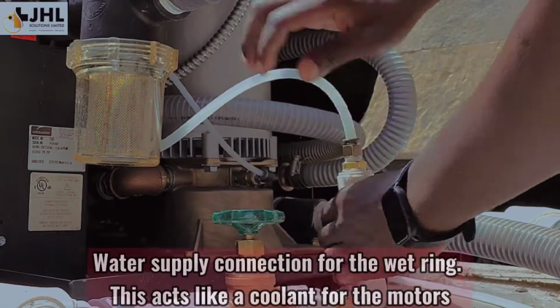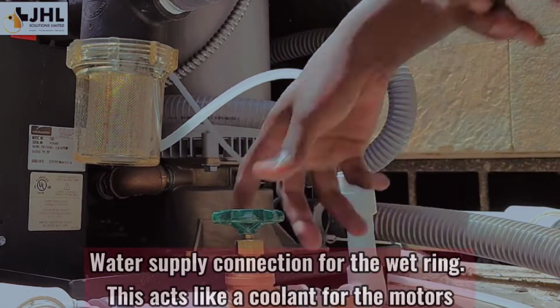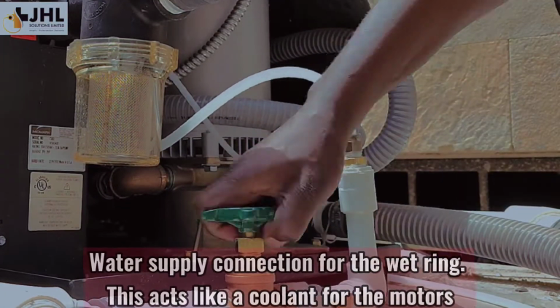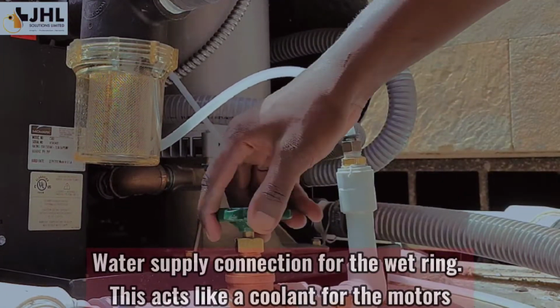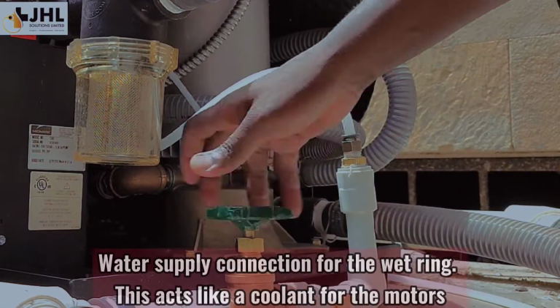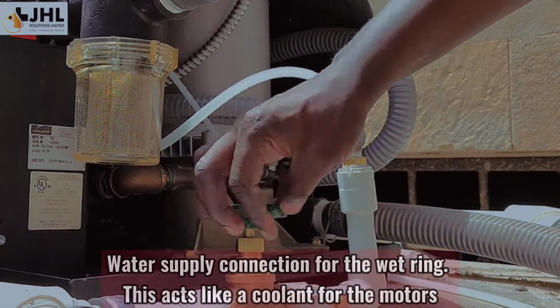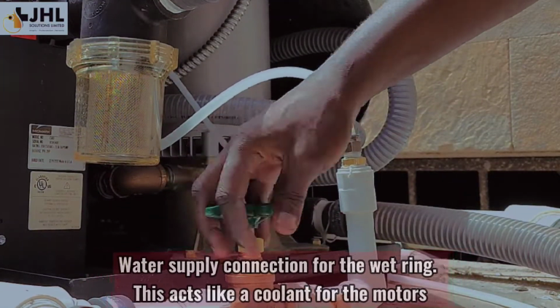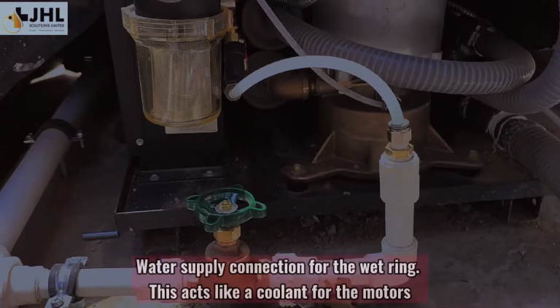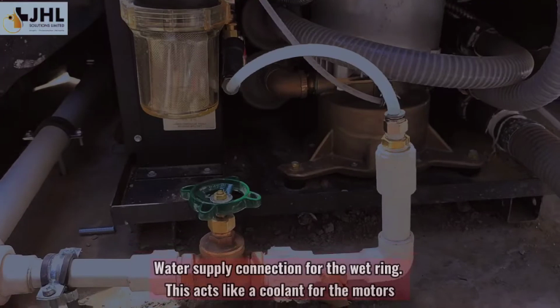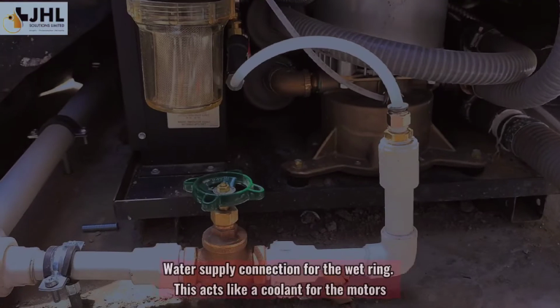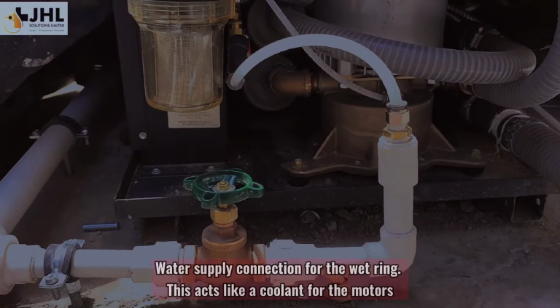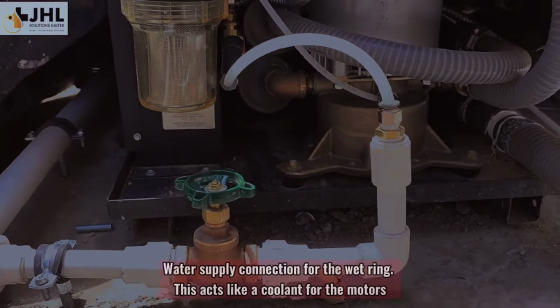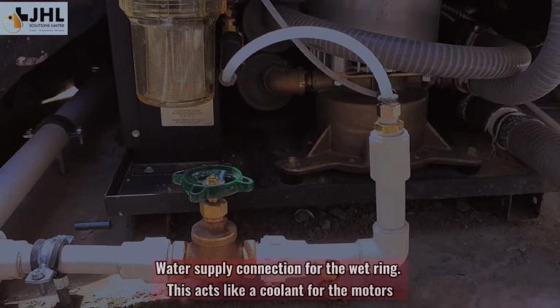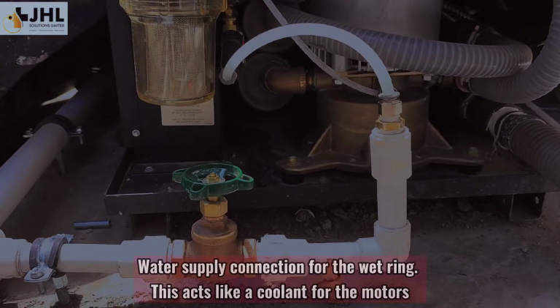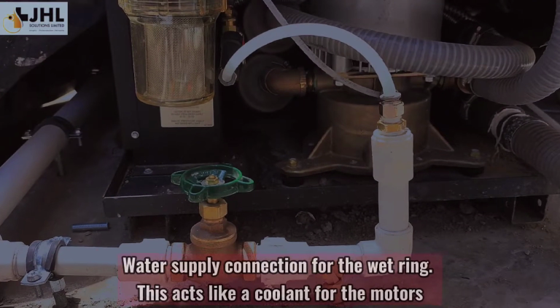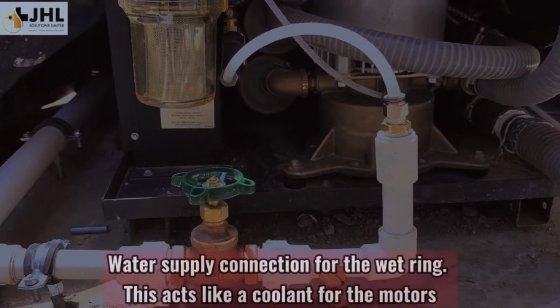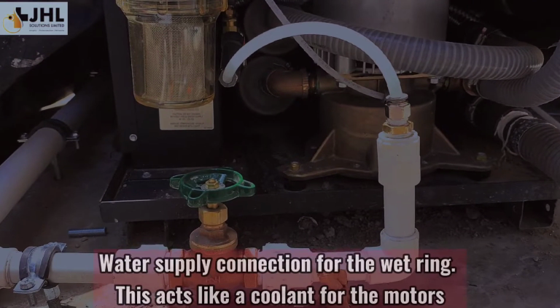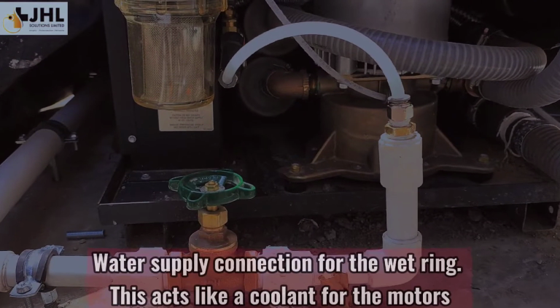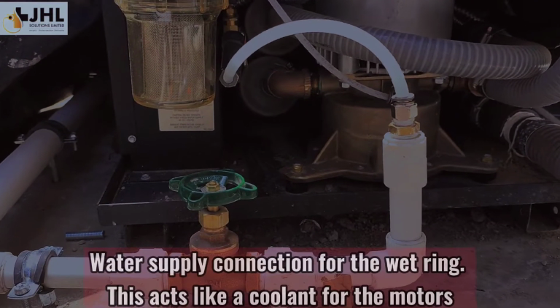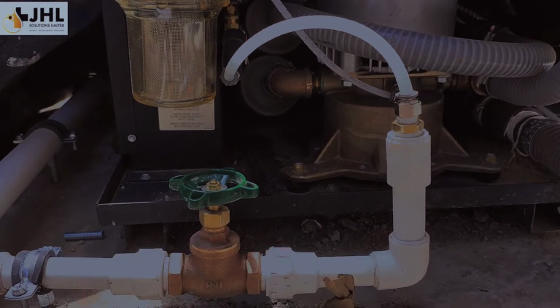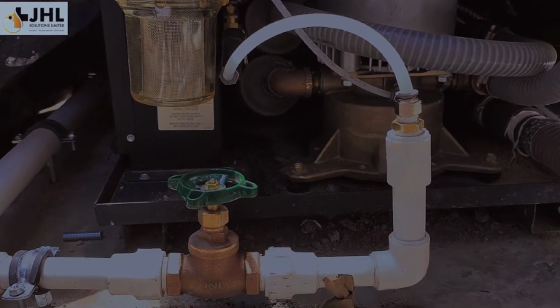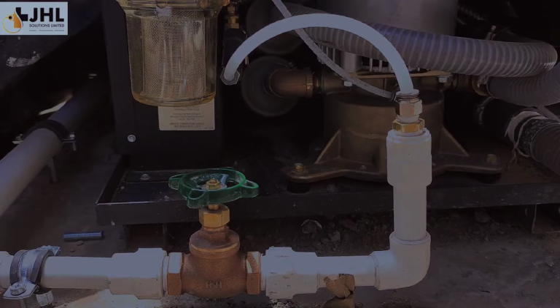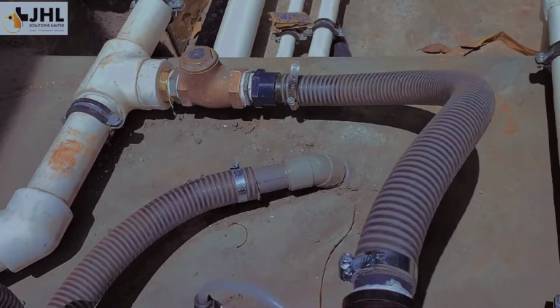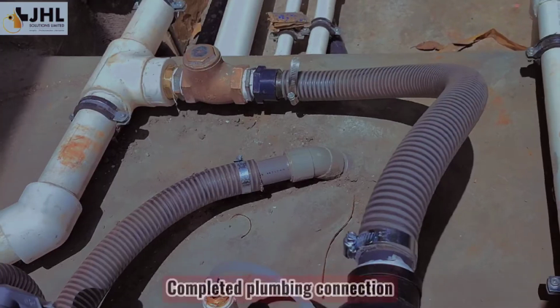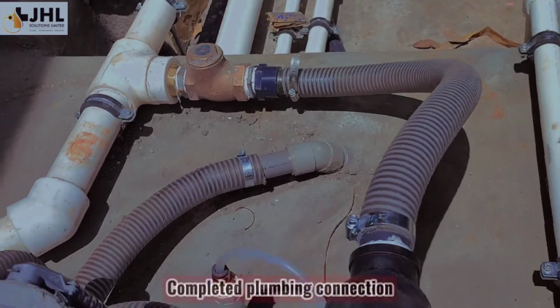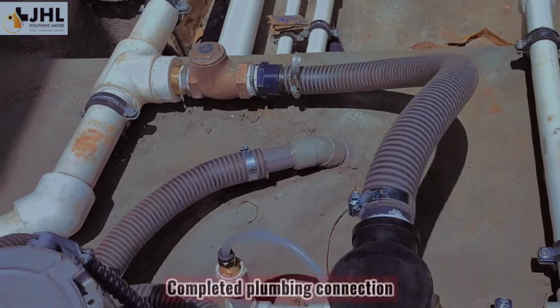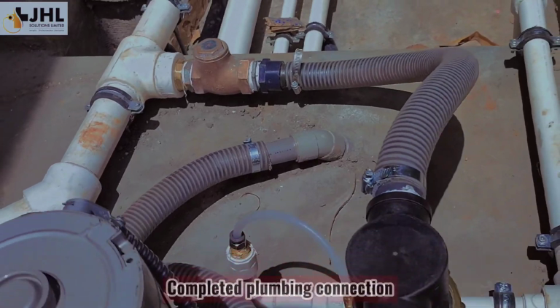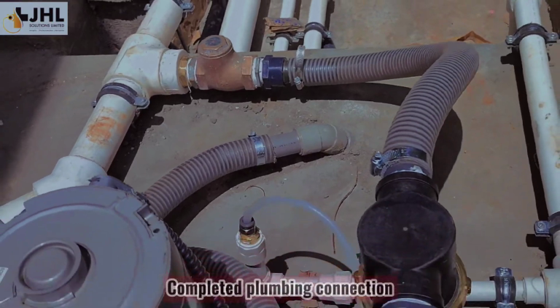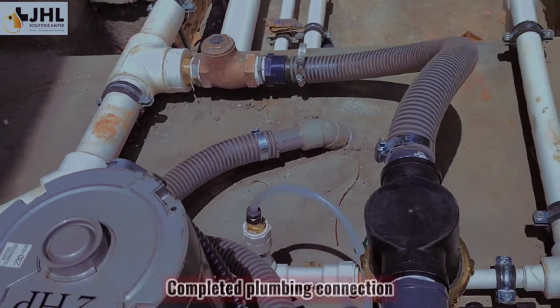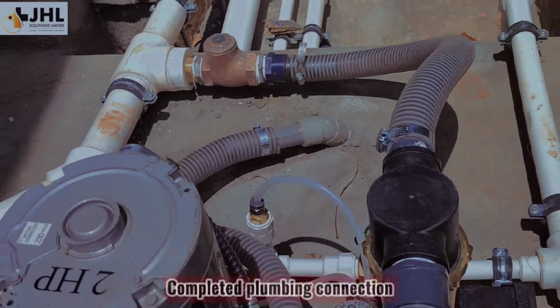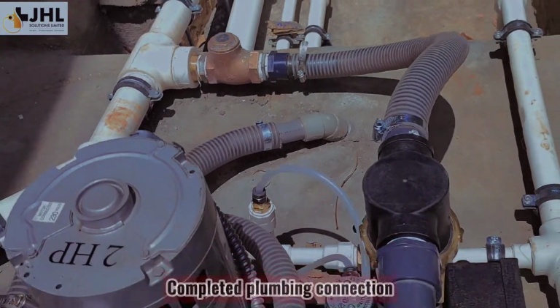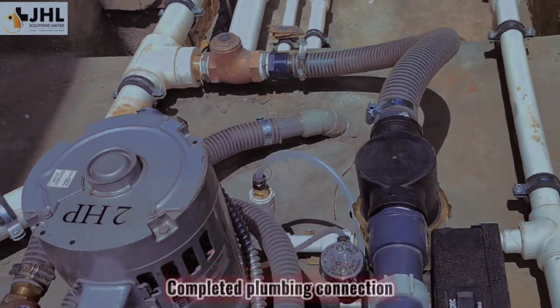This acts like a coolant for the motors. Completed plumbing connection.